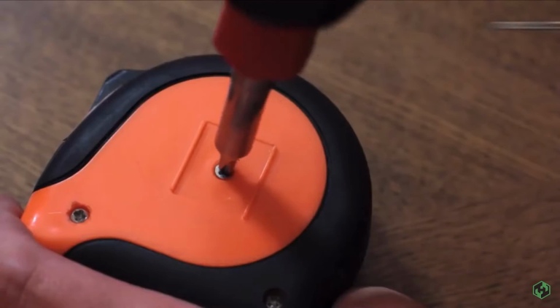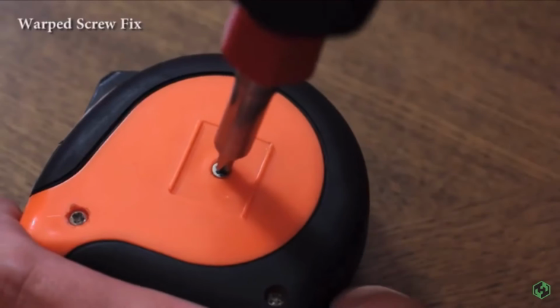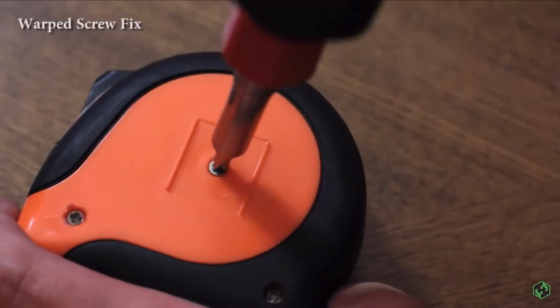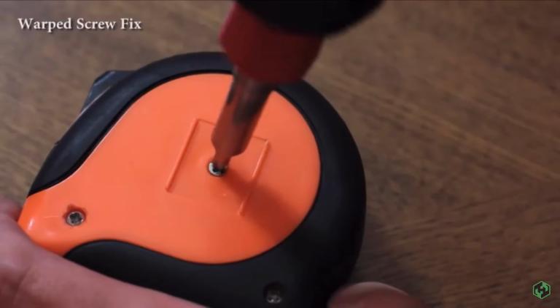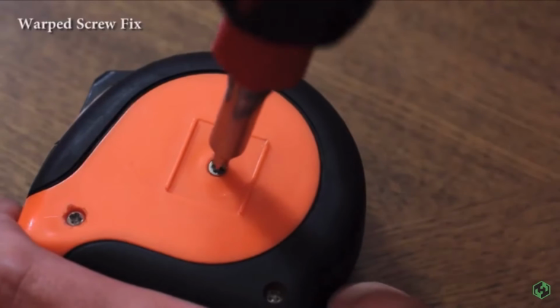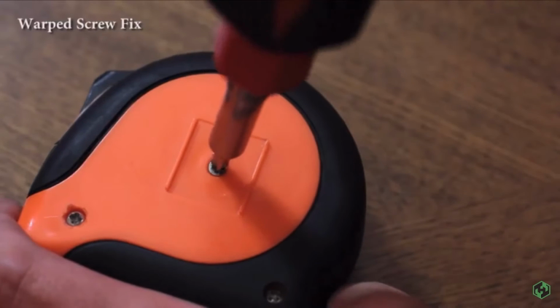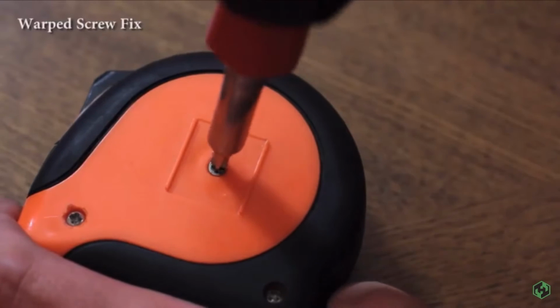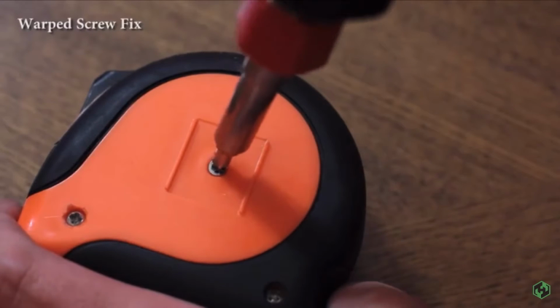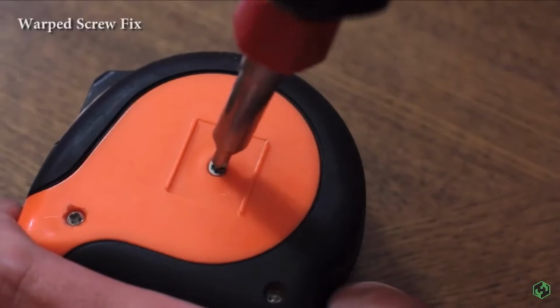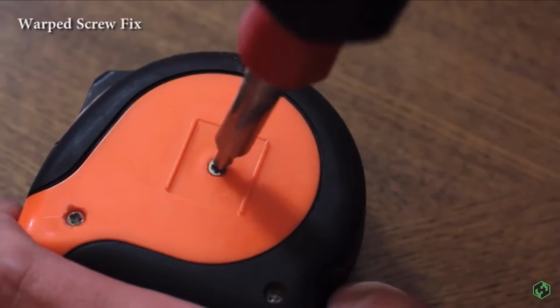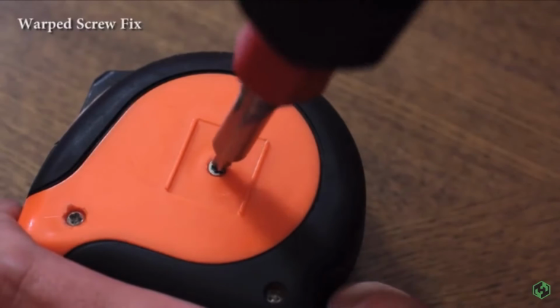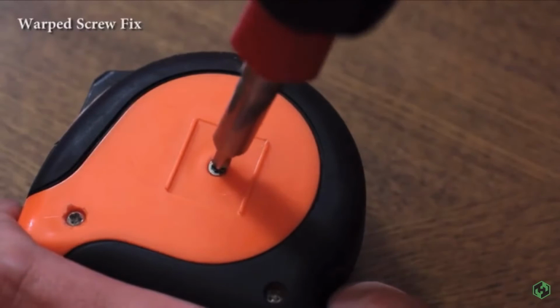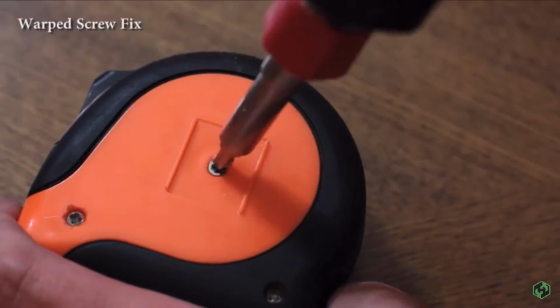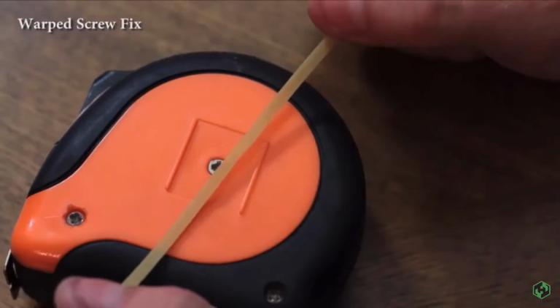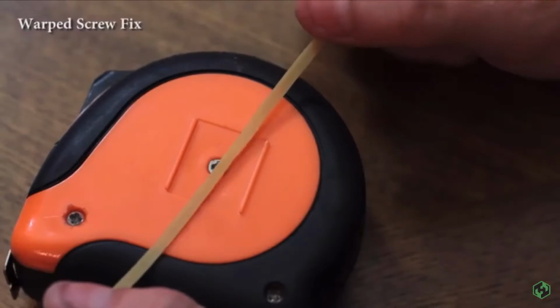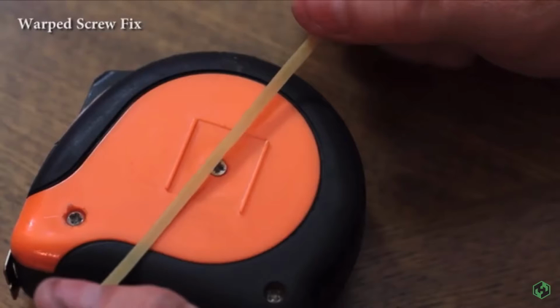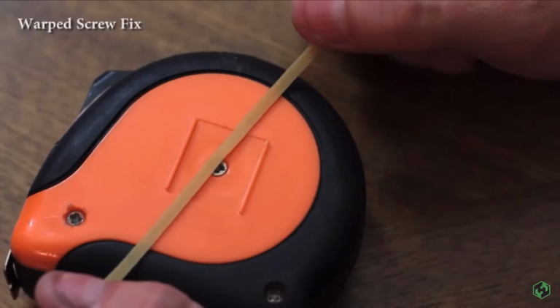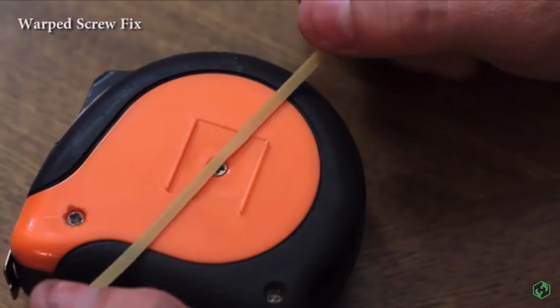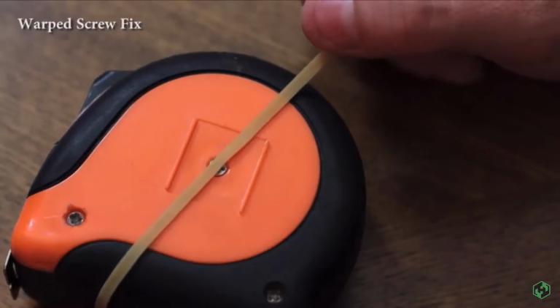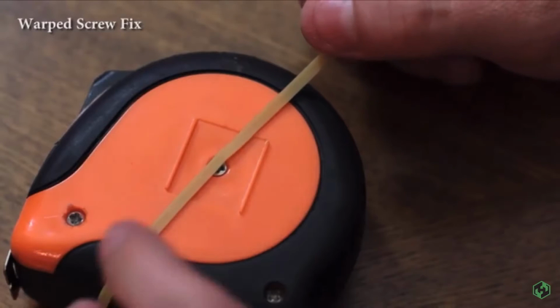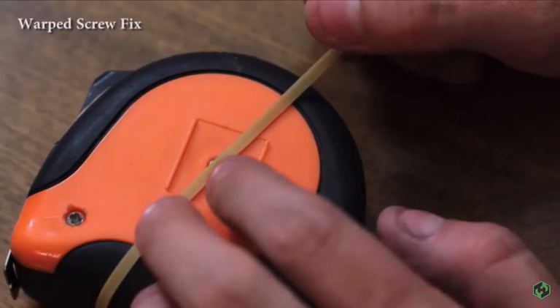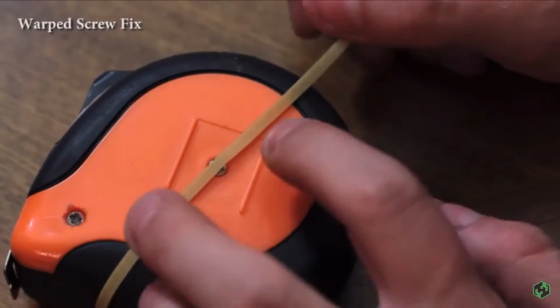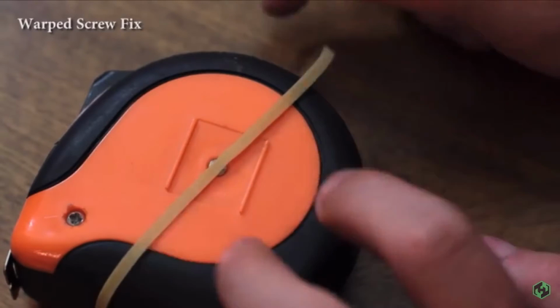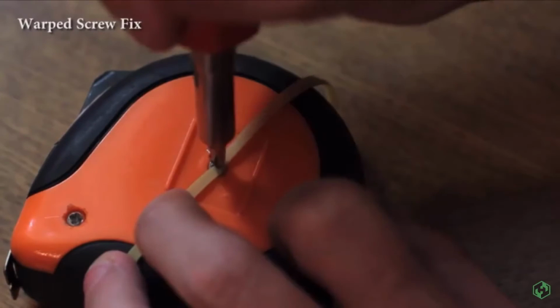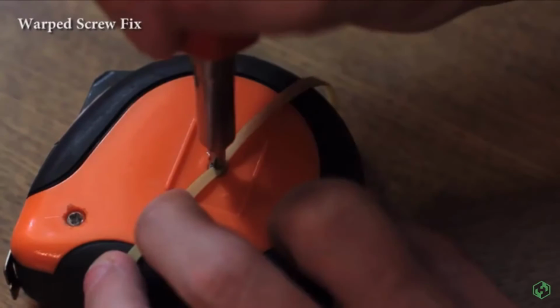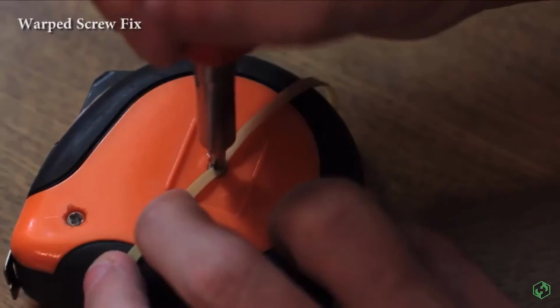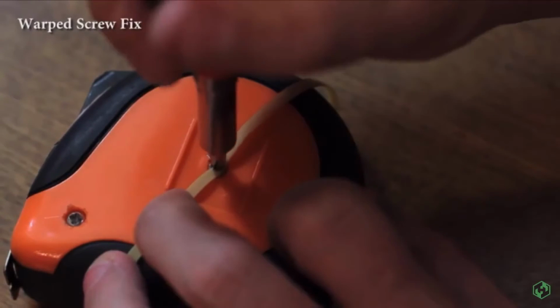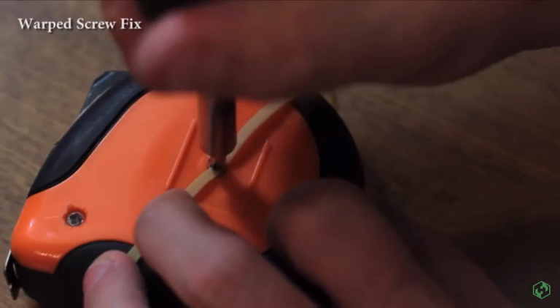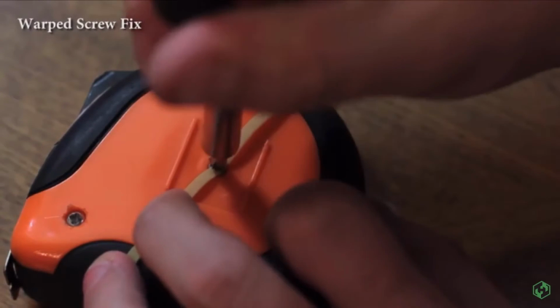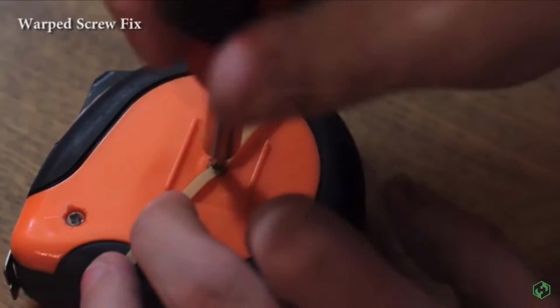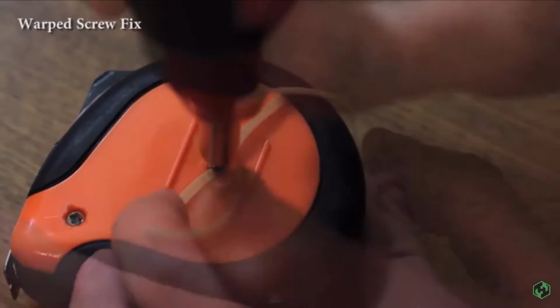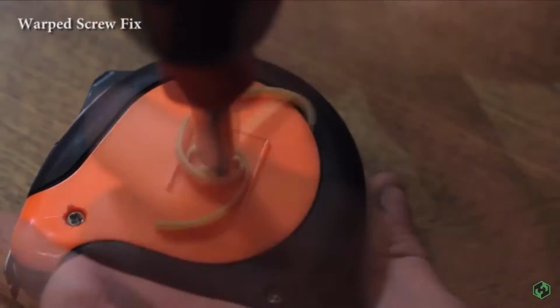Having trouble removing a warped screw? Grab a rubber band and place it over the top. Press your screwdriver in and get that.